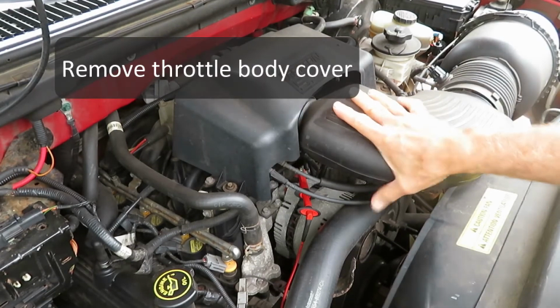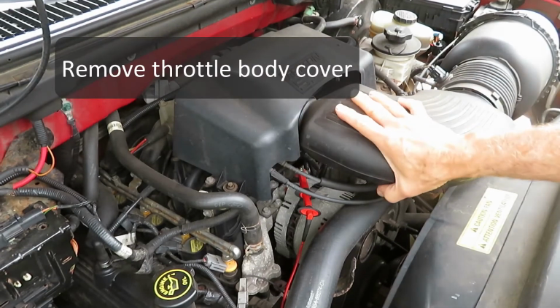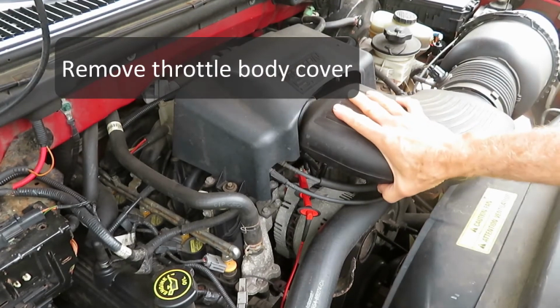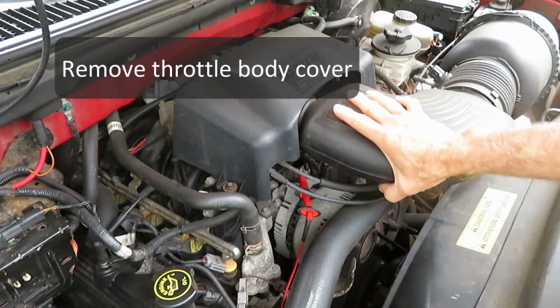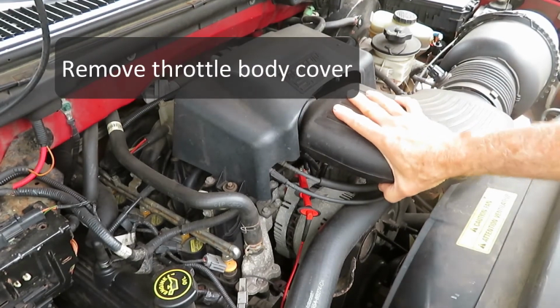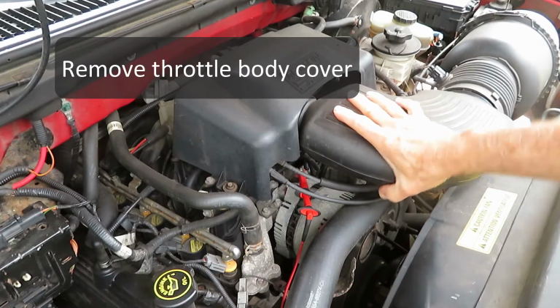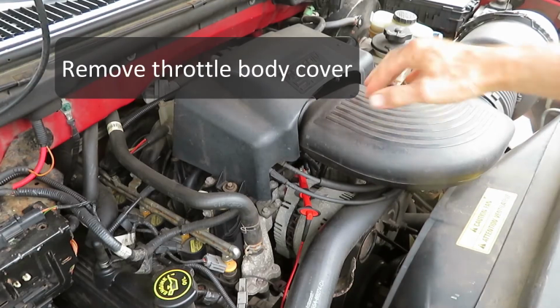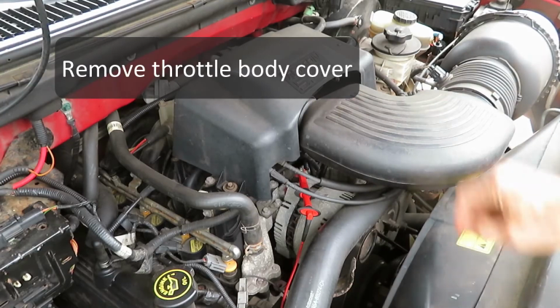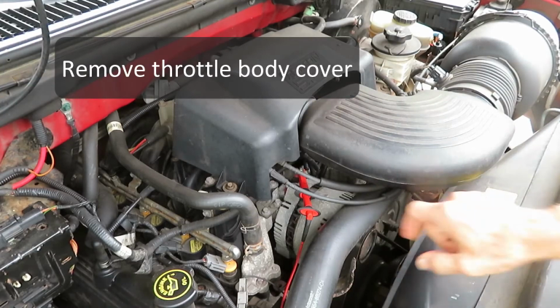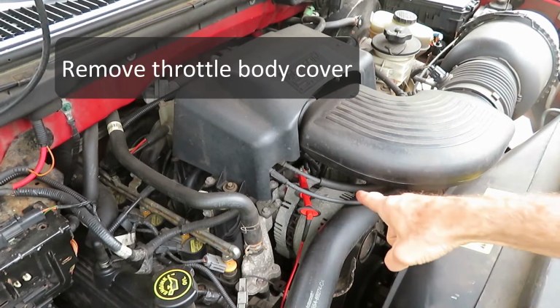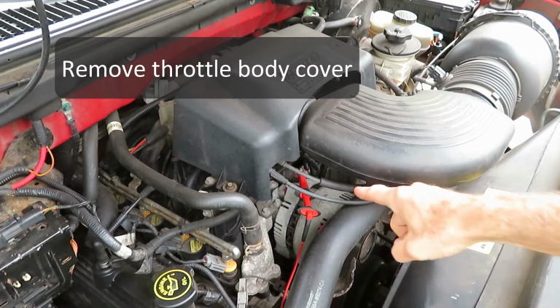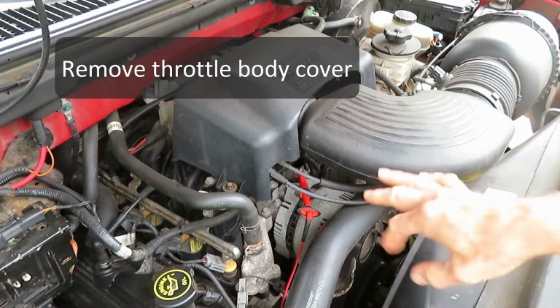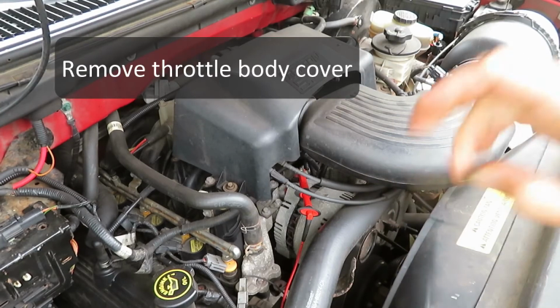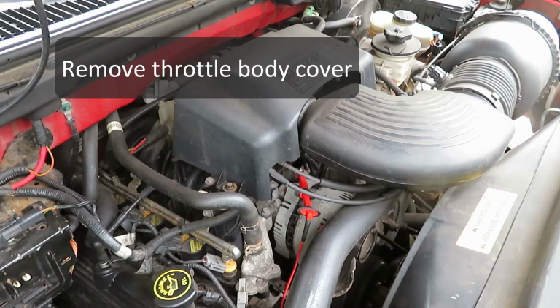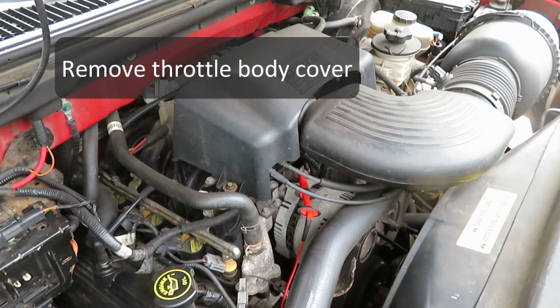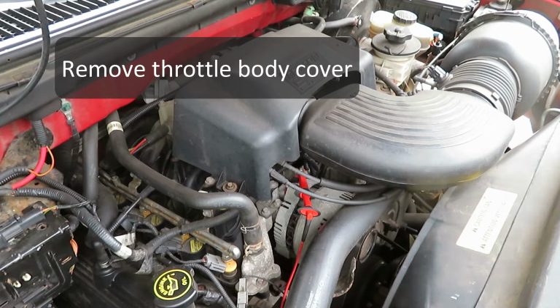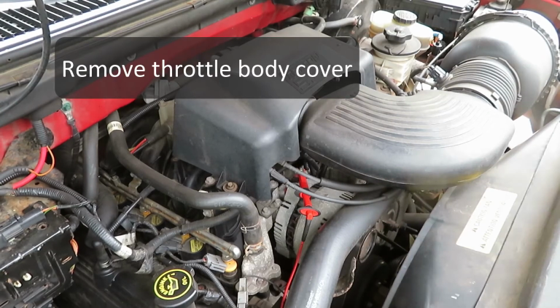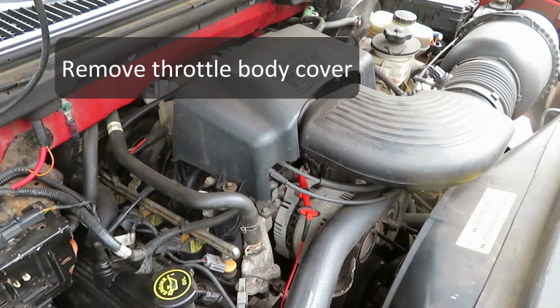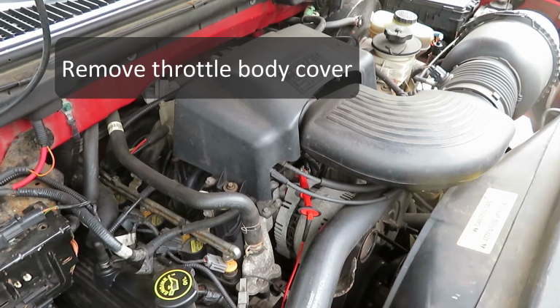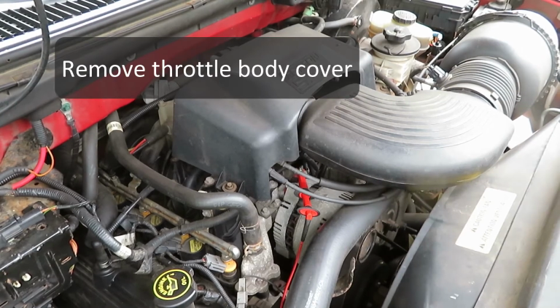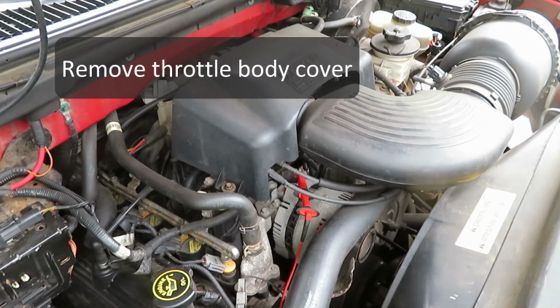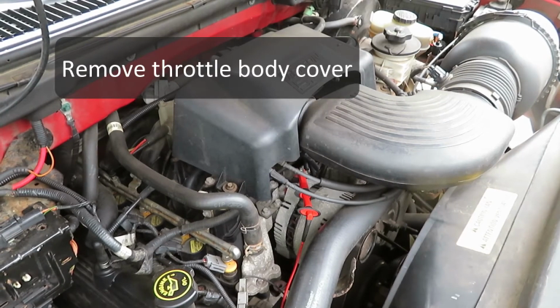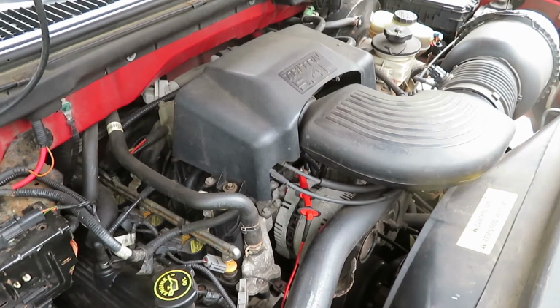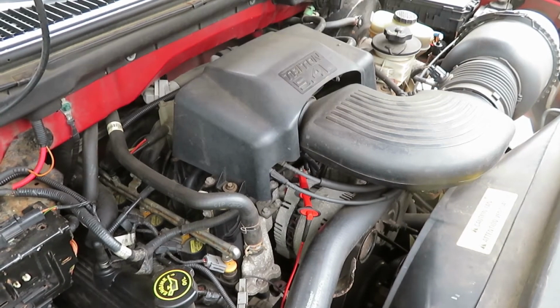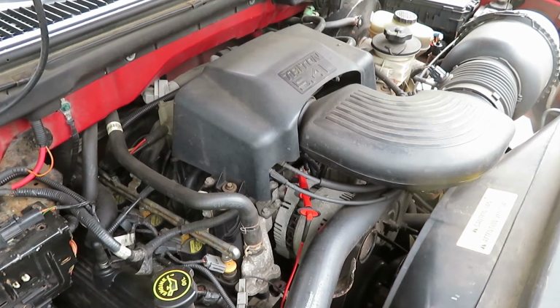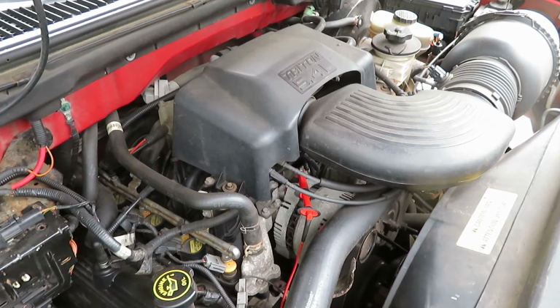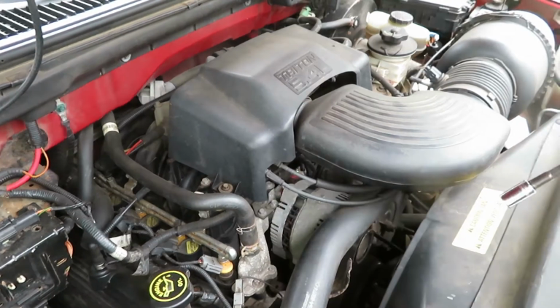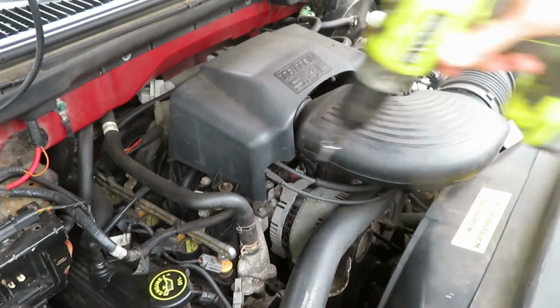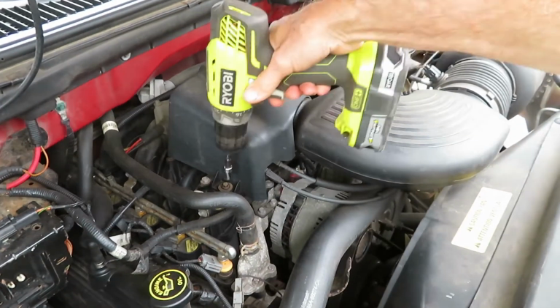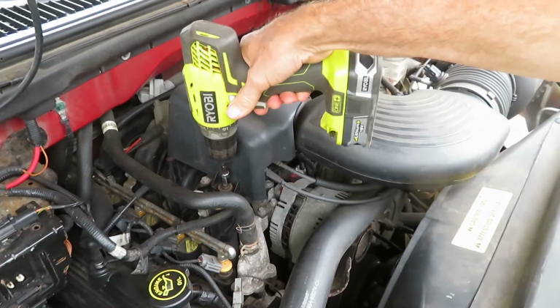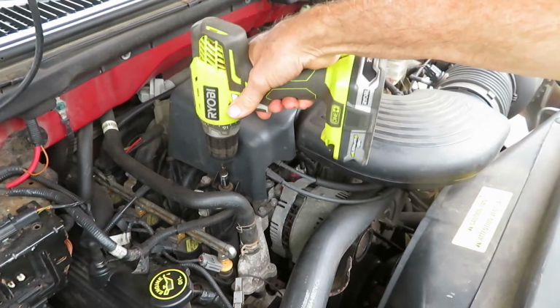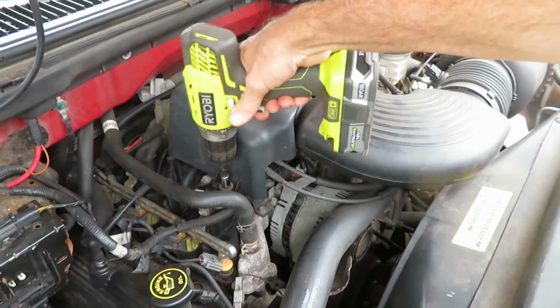Now we have to check for excitation voltage on the alternator, and this intake assembly is in the way, so we're going to just quickly take that off.